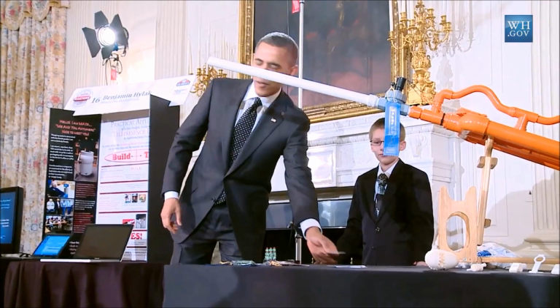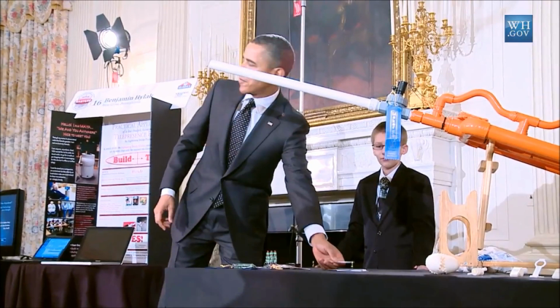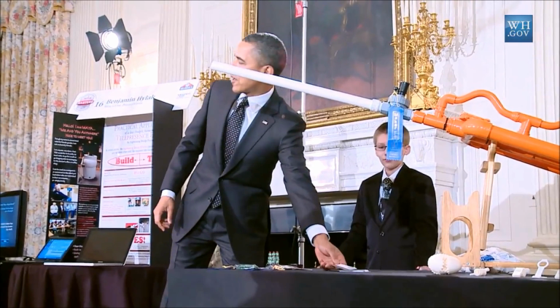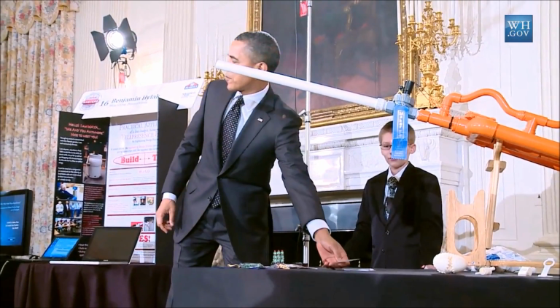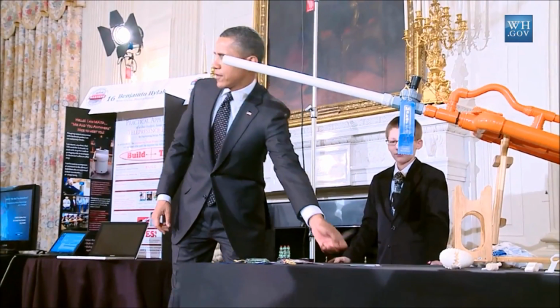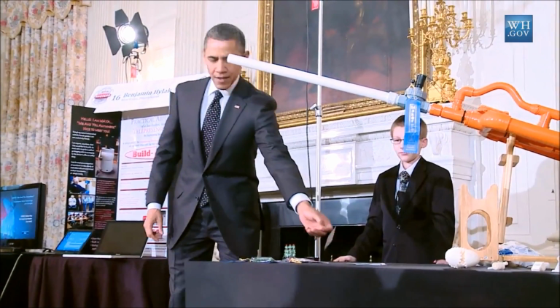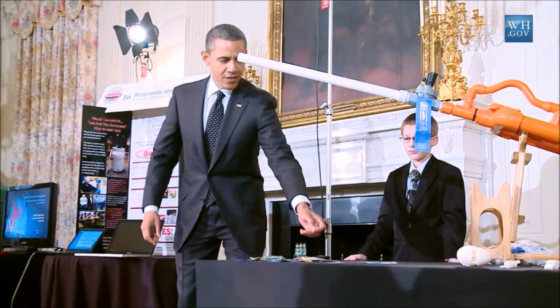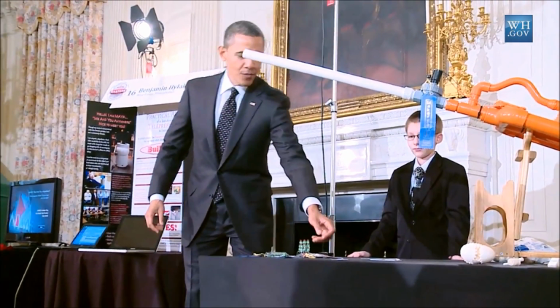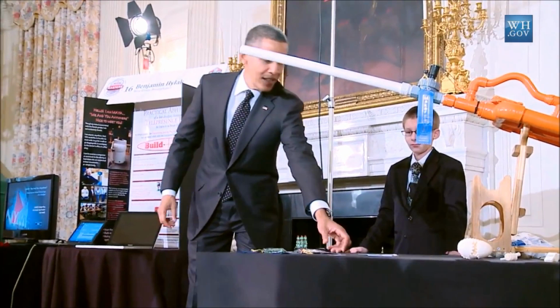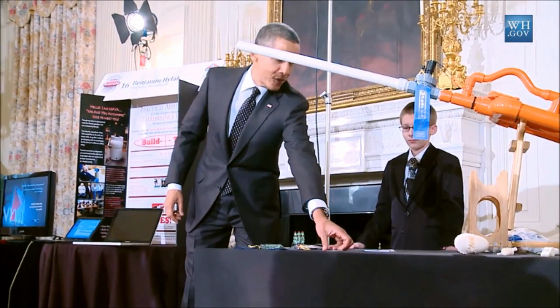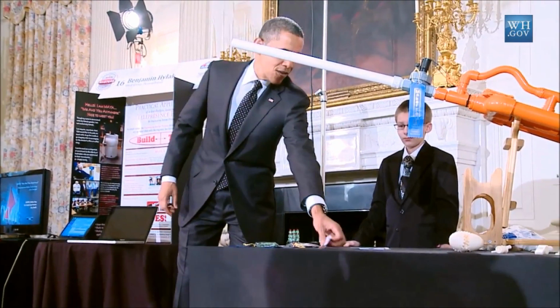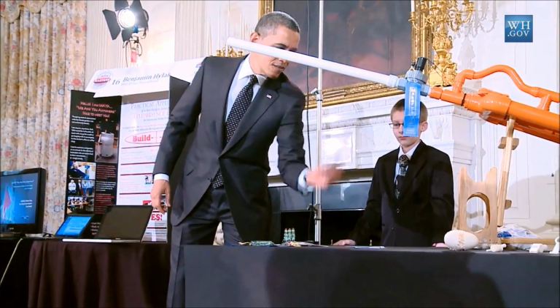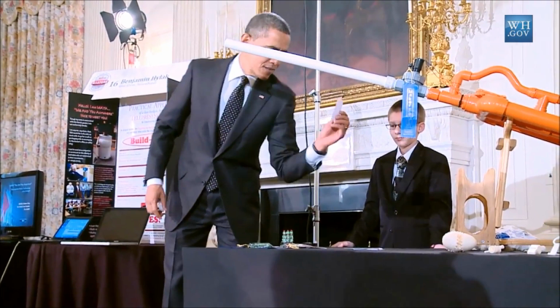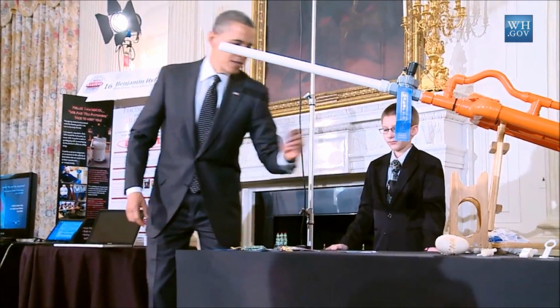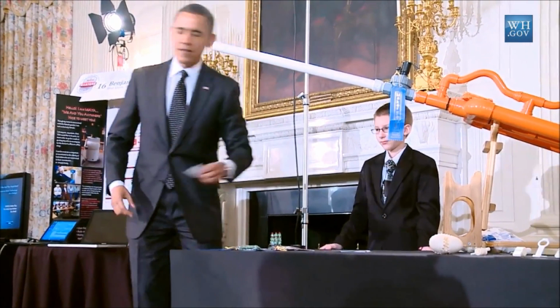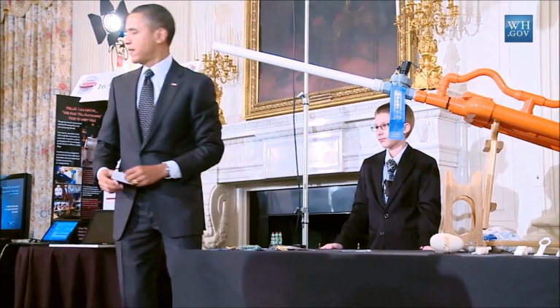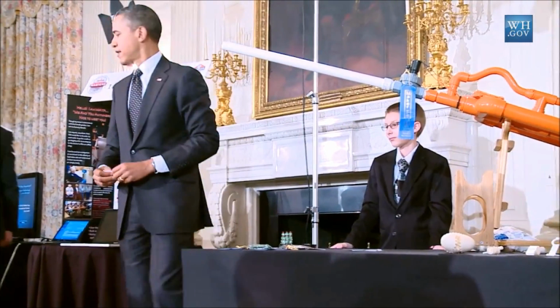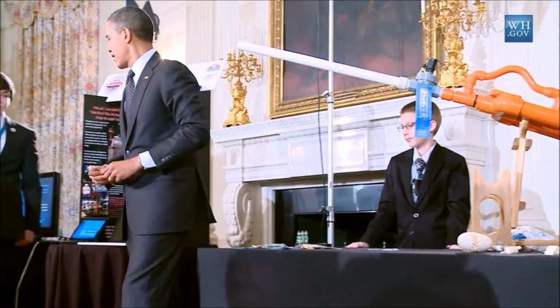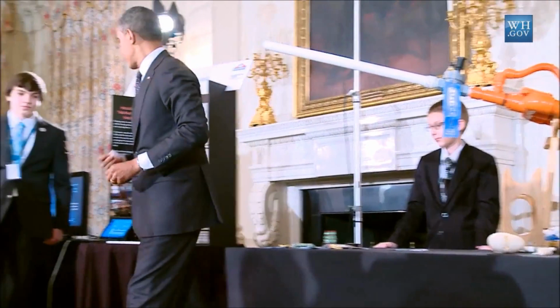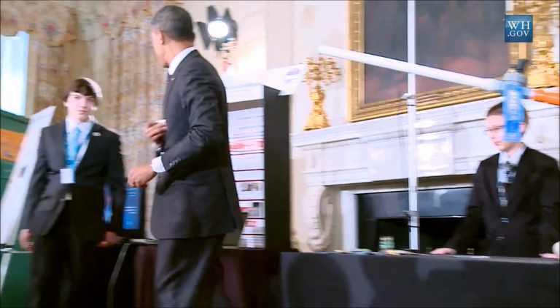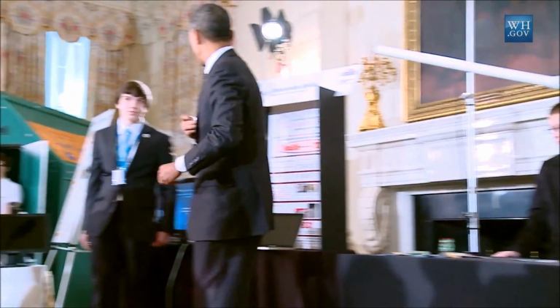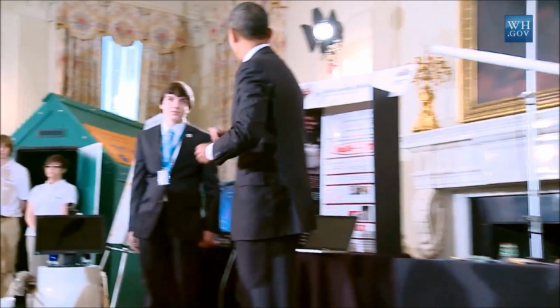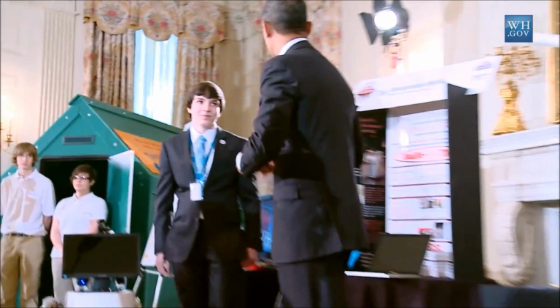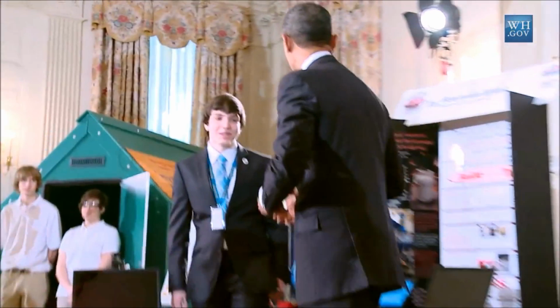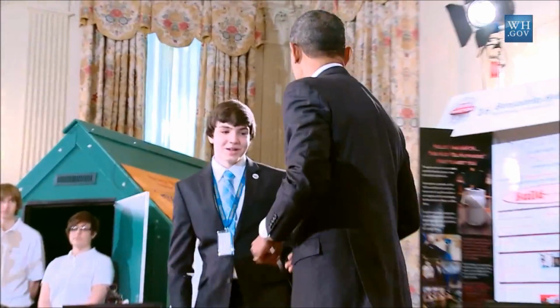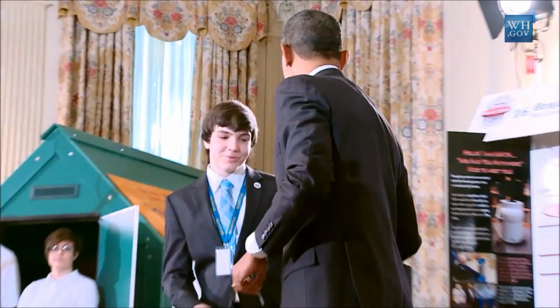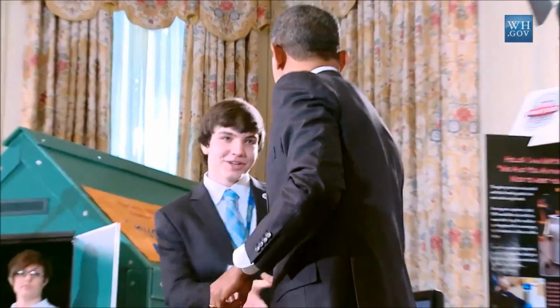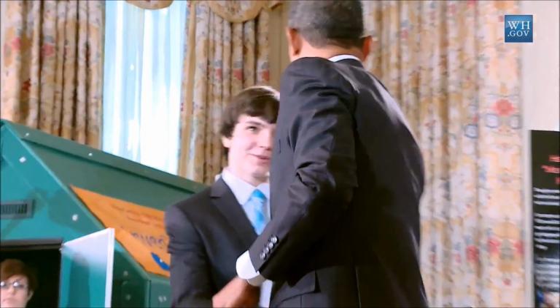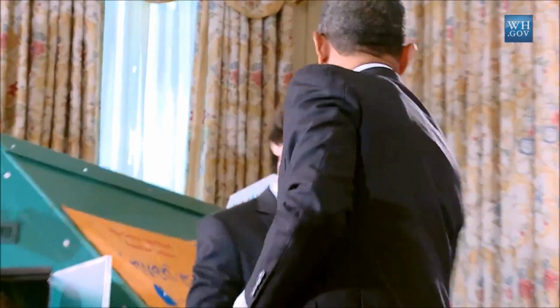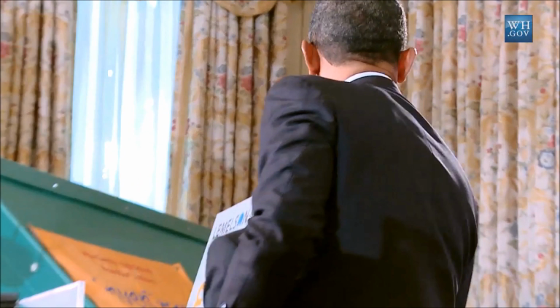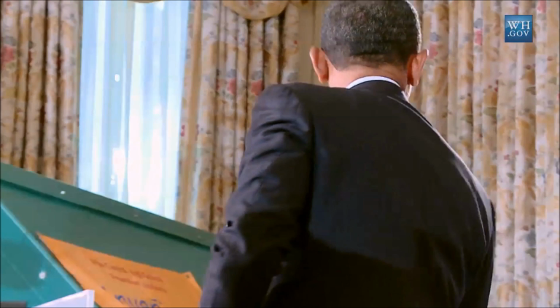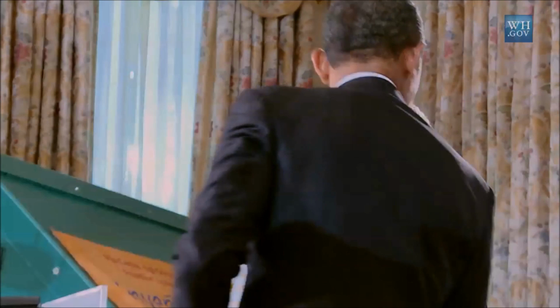You guys are all outstanding. I'm really impressed with this. Actually, I'm going to keep your card, just in case. How are you, sir? I'm great. How are you? What's your name?